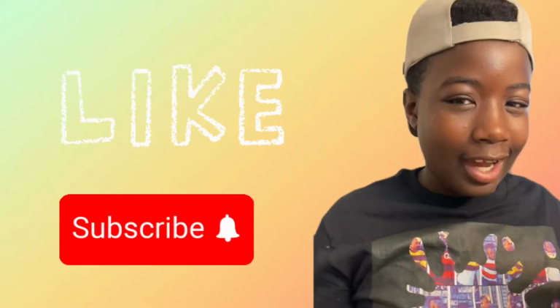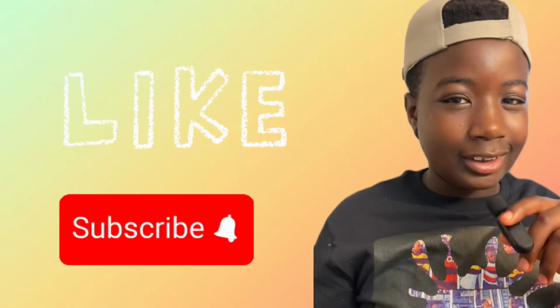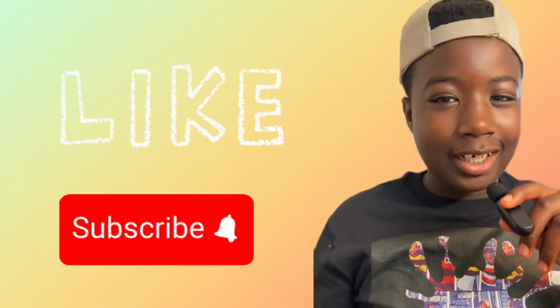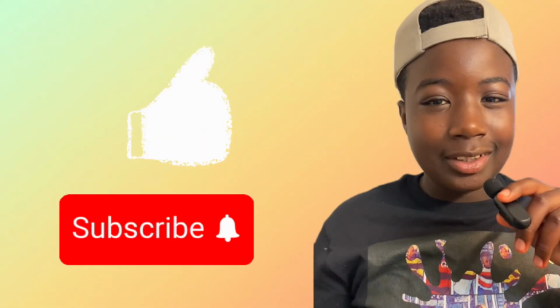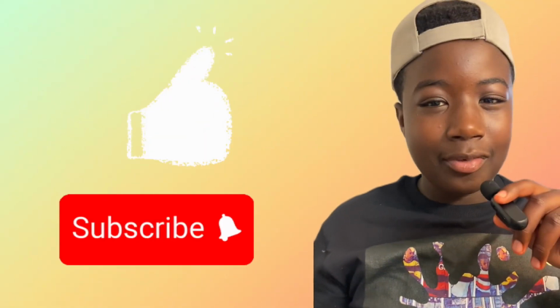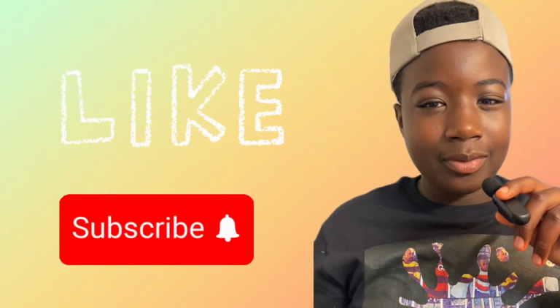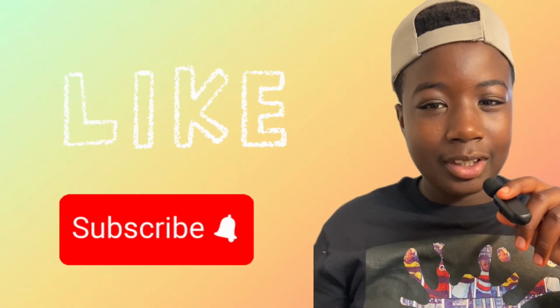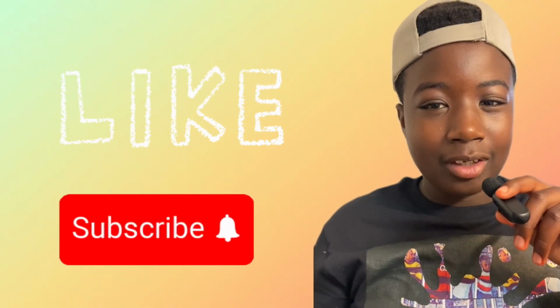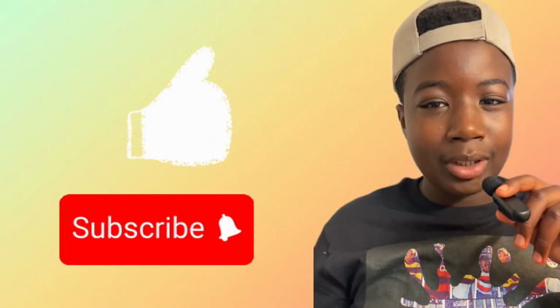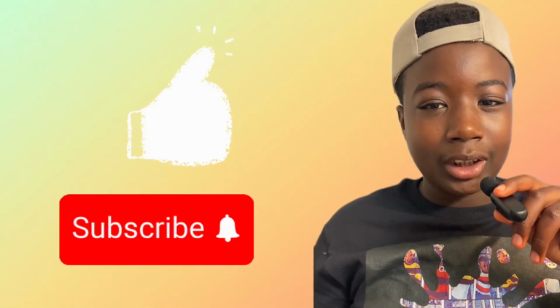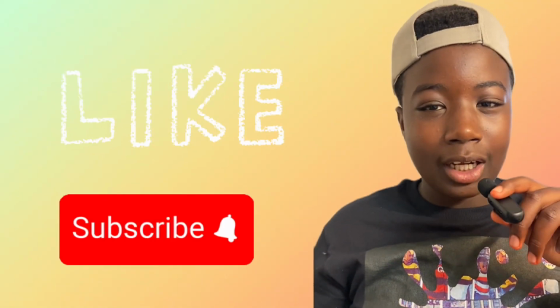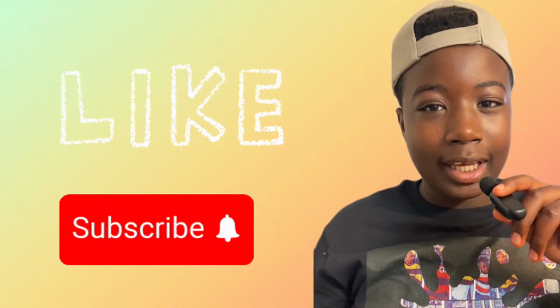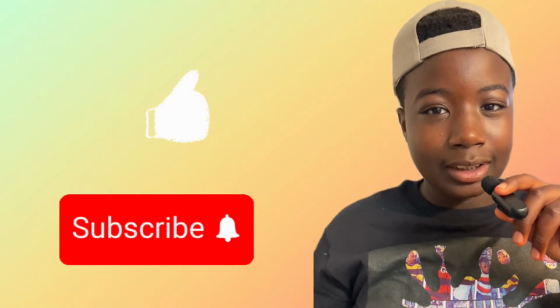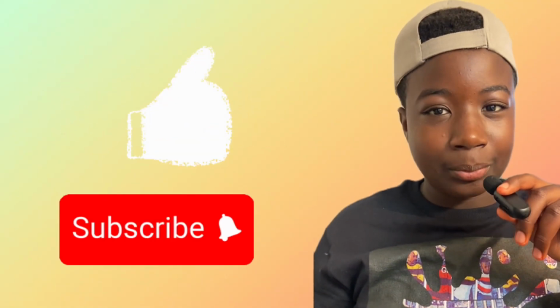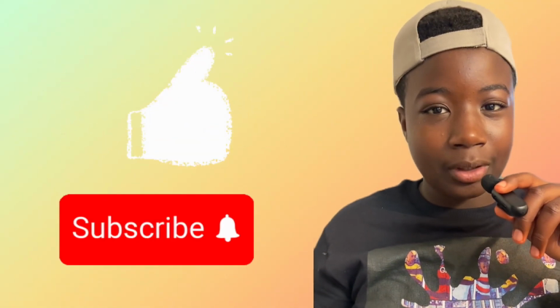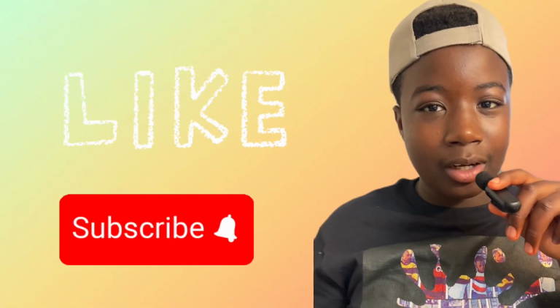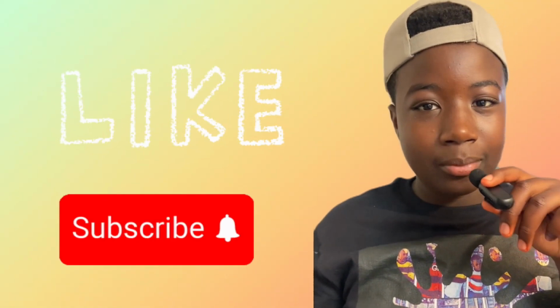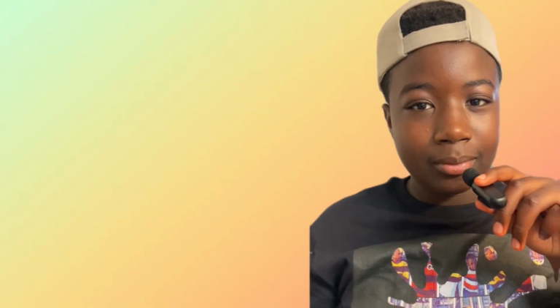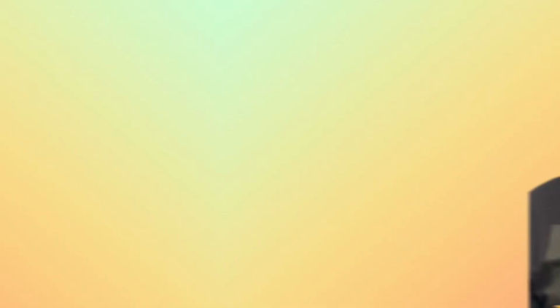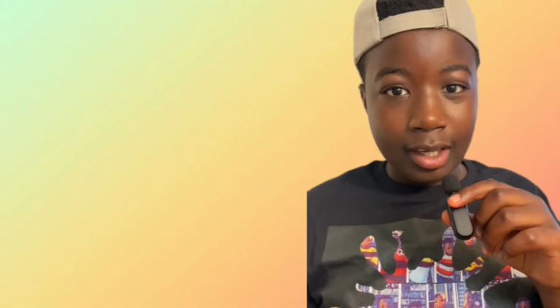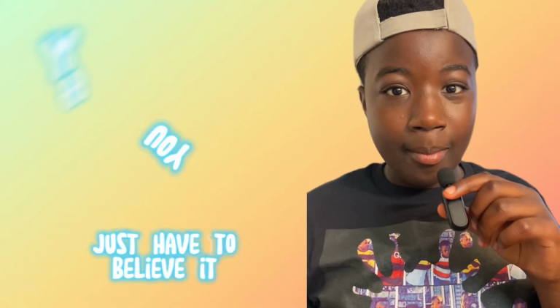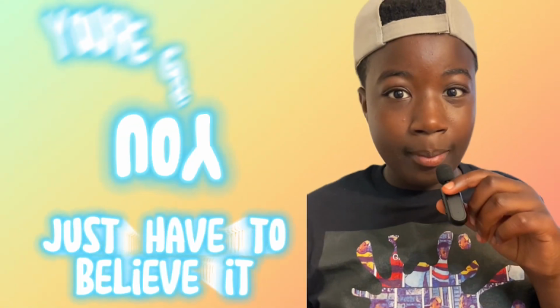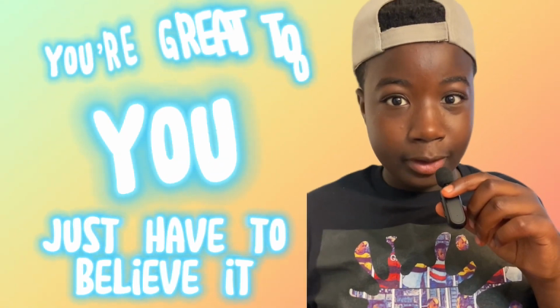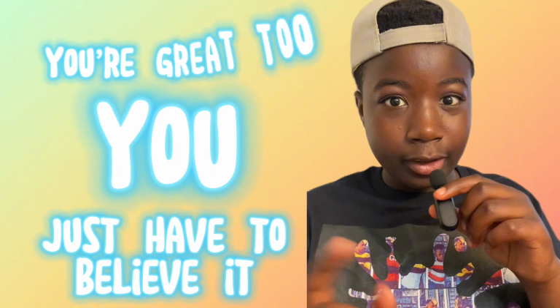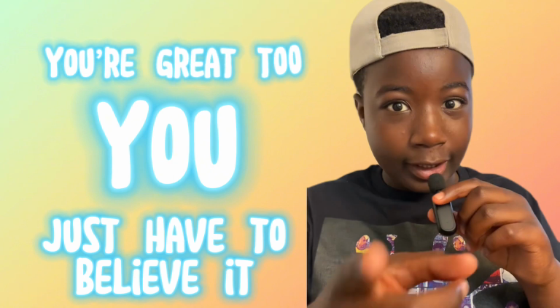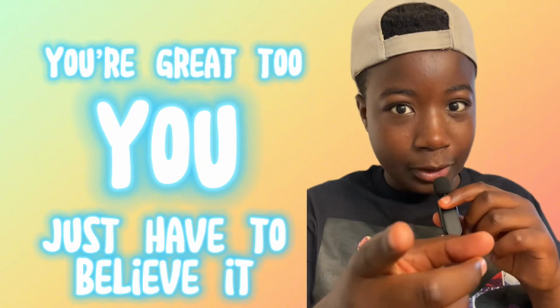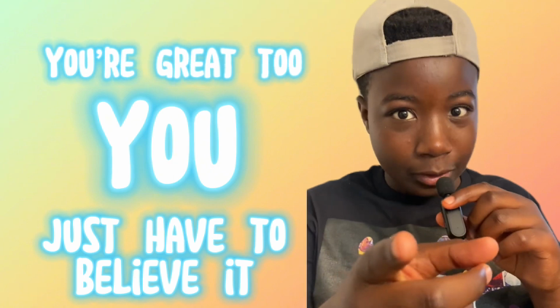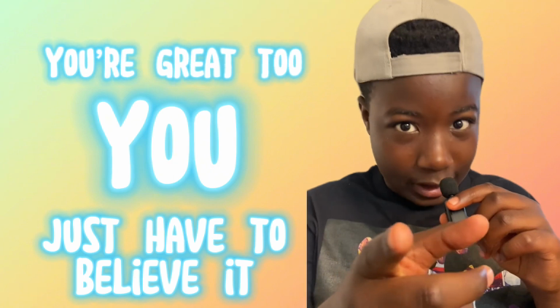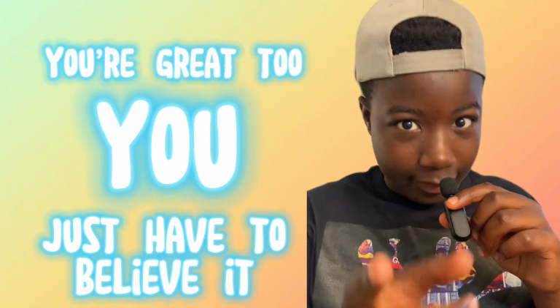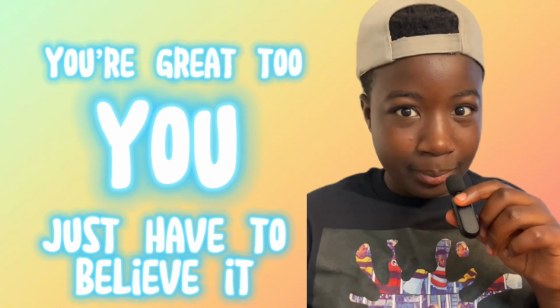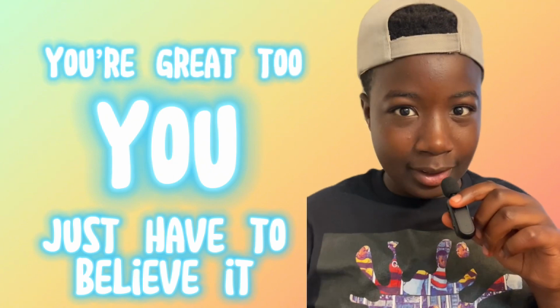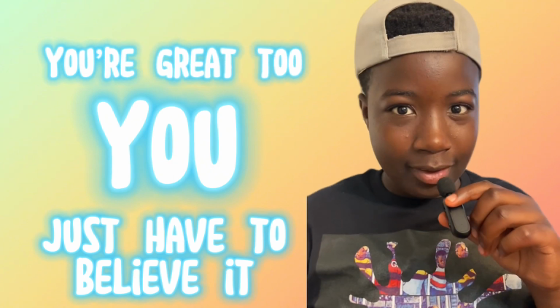Alright y'all, that's it for this video. Make sure y'all like and subscribe. And remember, you're great — you just have to believe it.